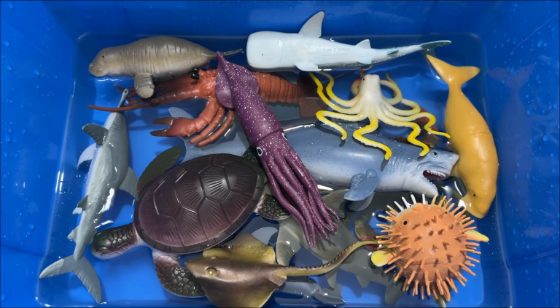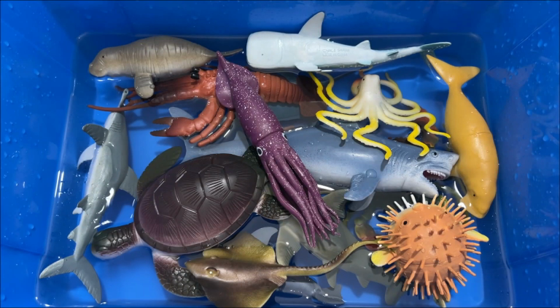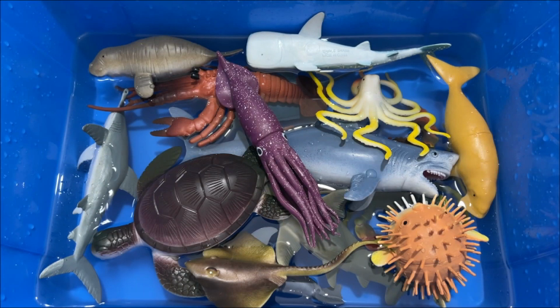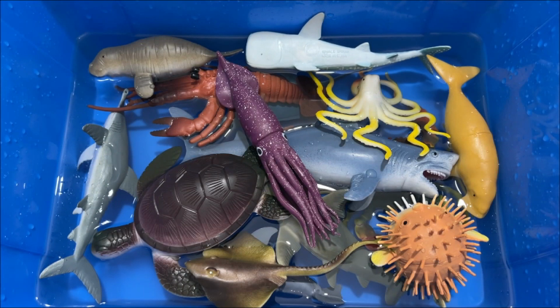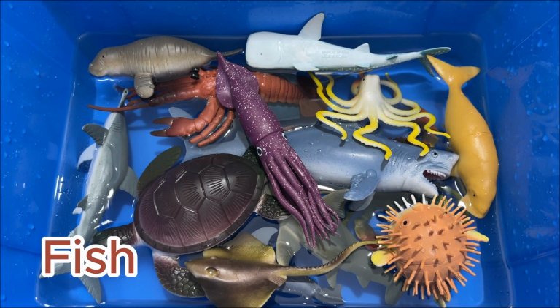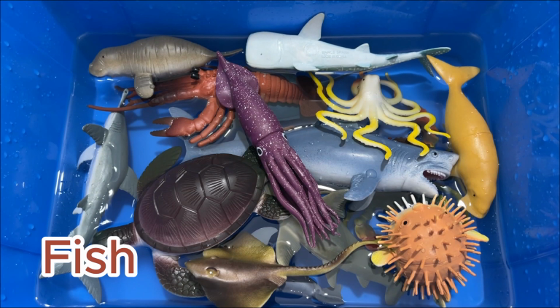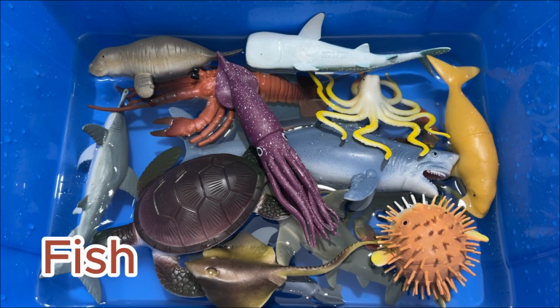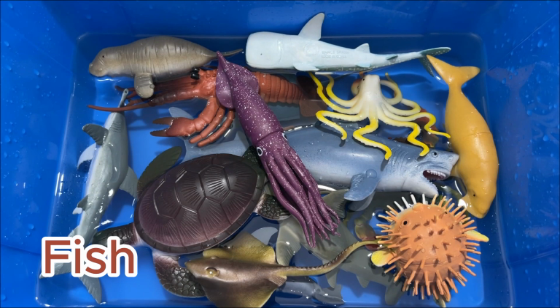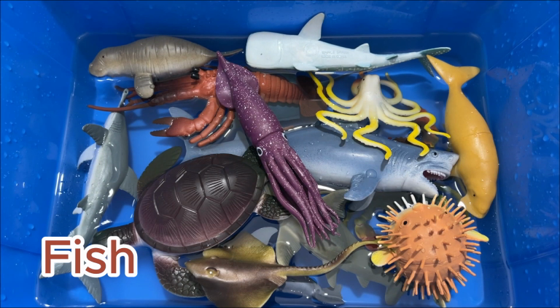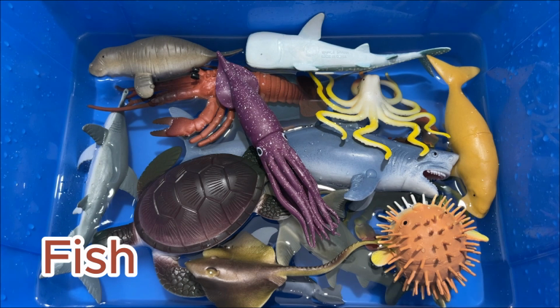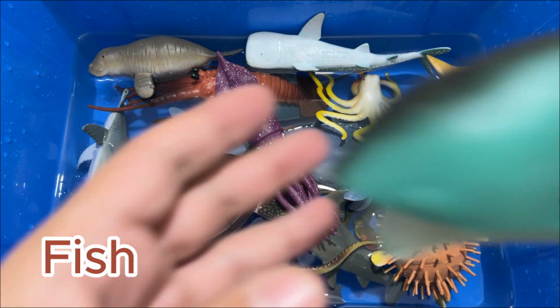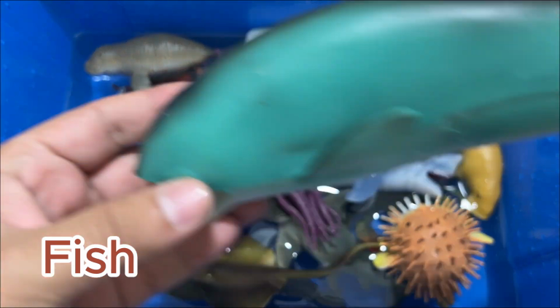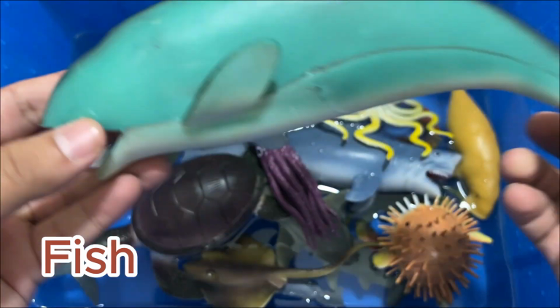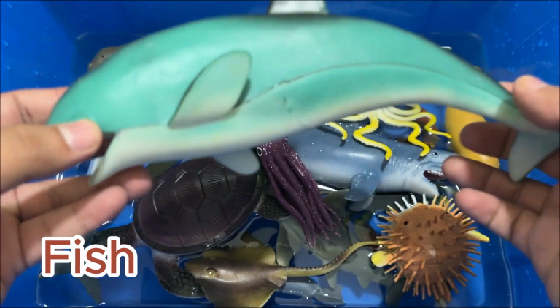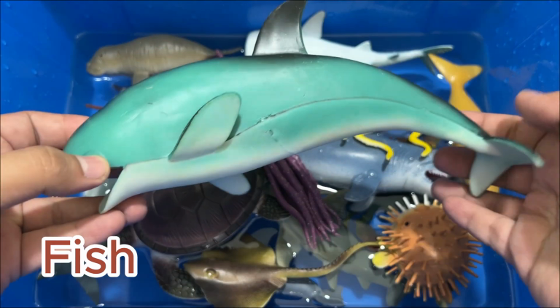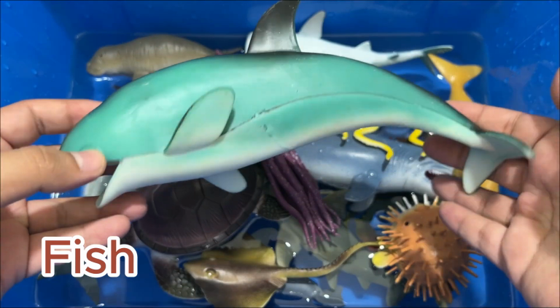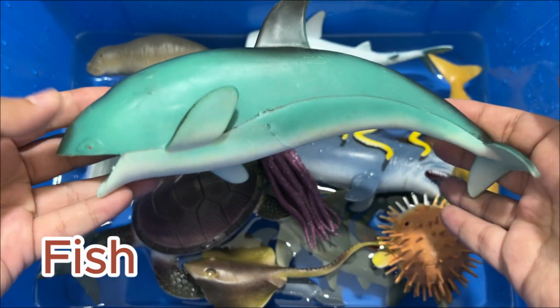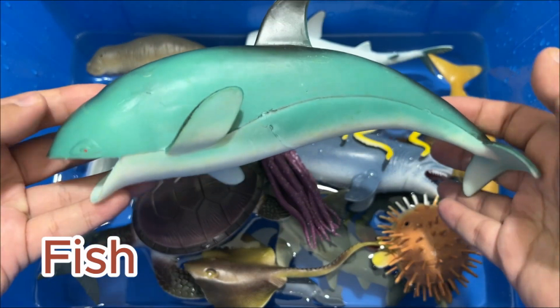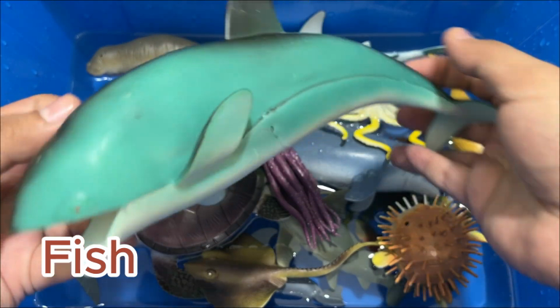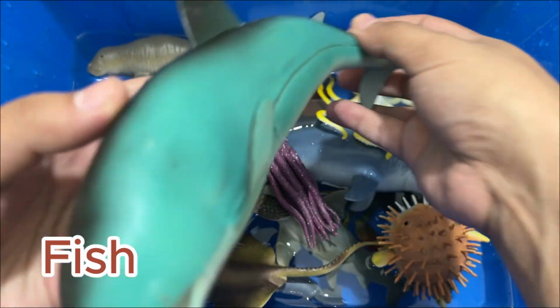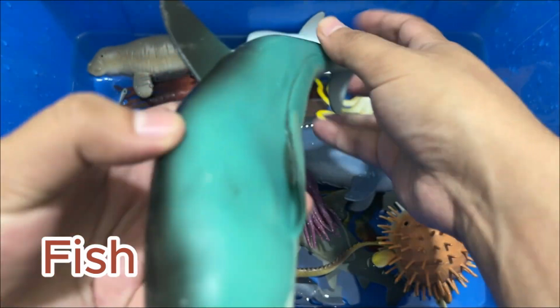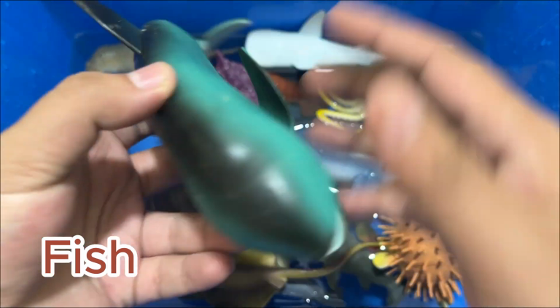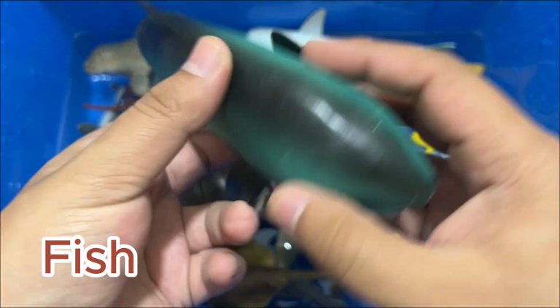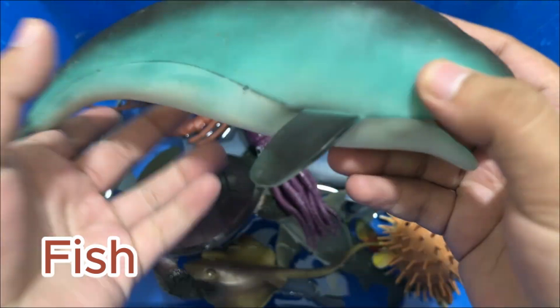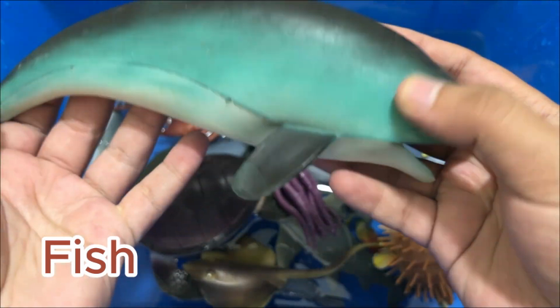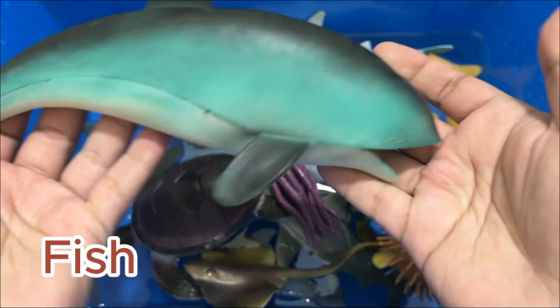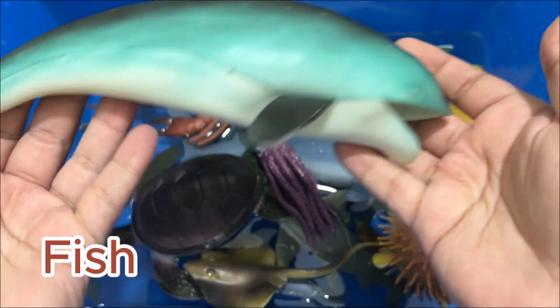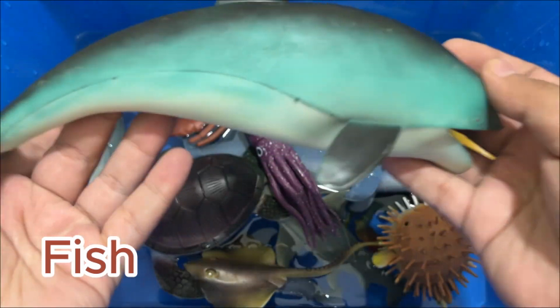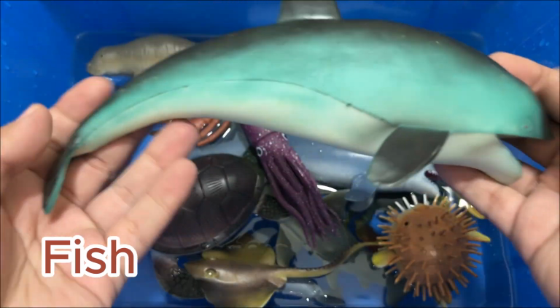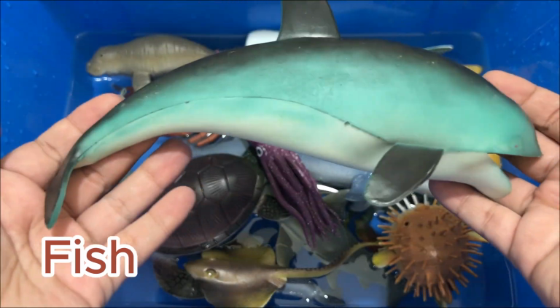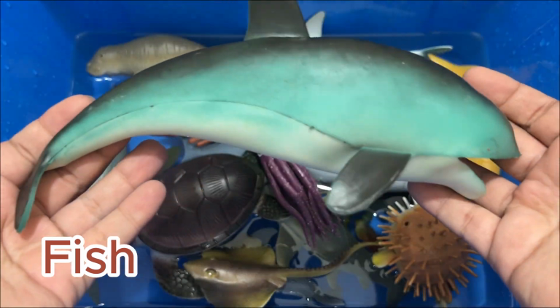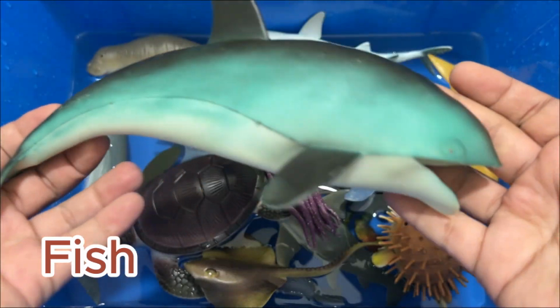Fish are vertebrates. Vertebrates have backbones and live in water. Fish breathe using special organs called gills.